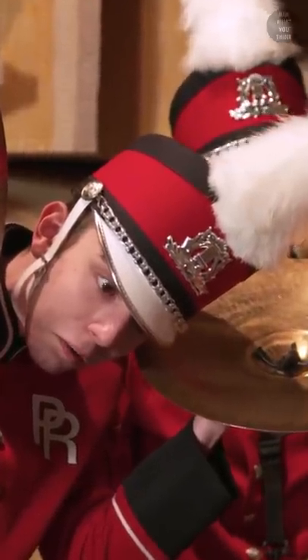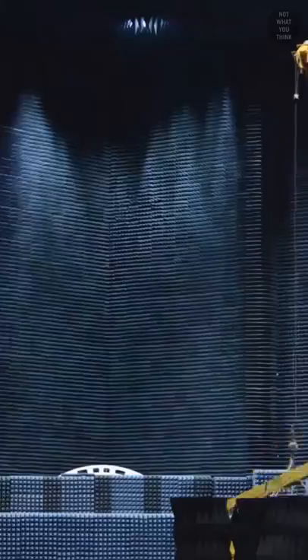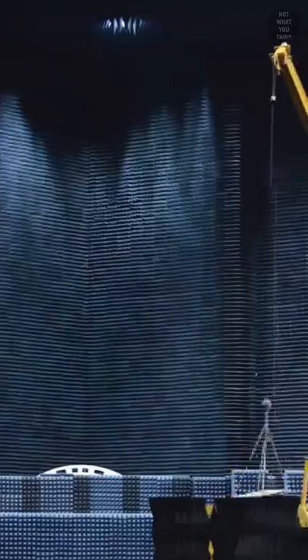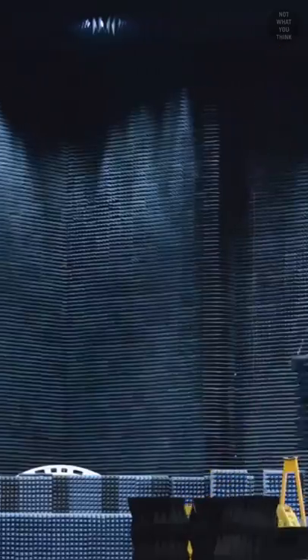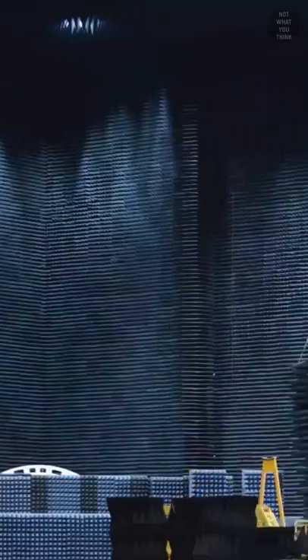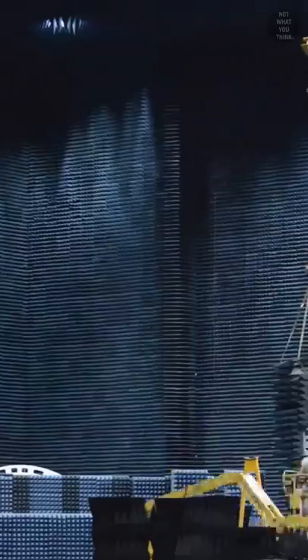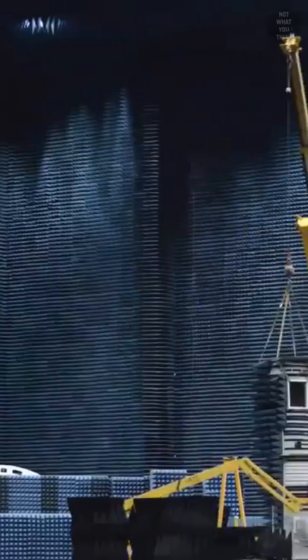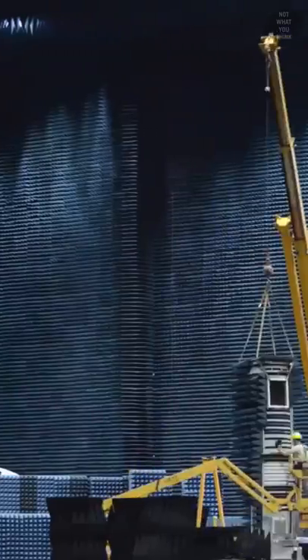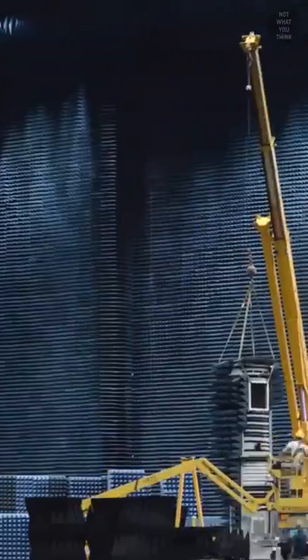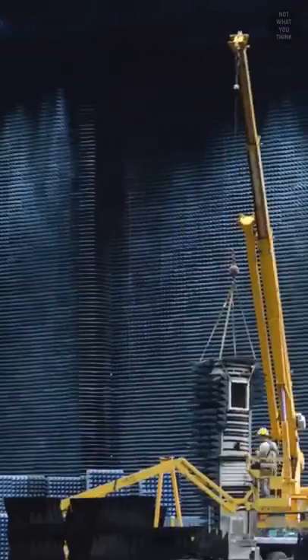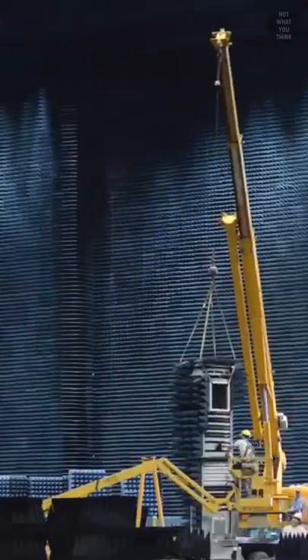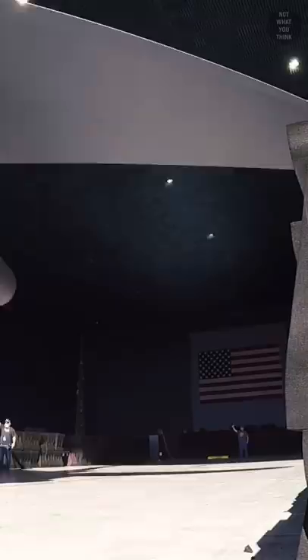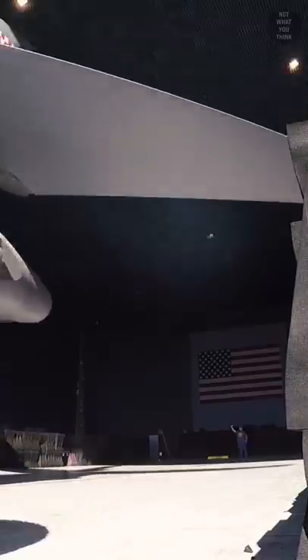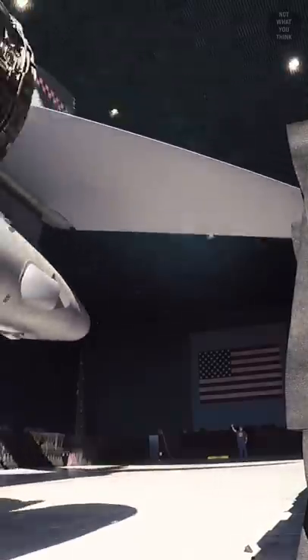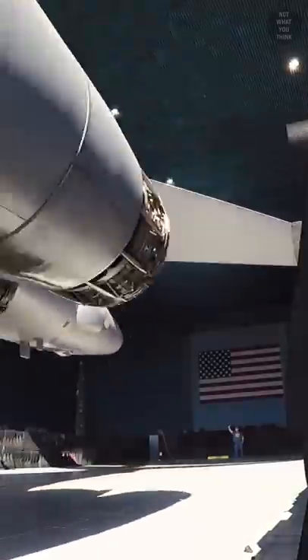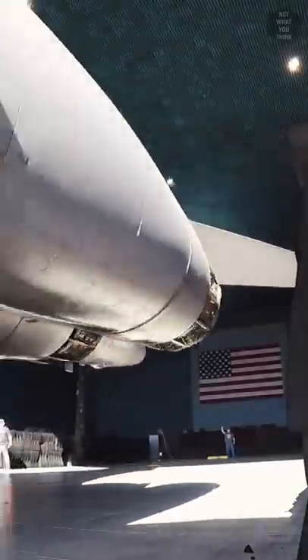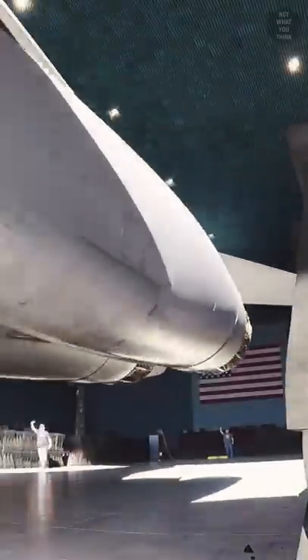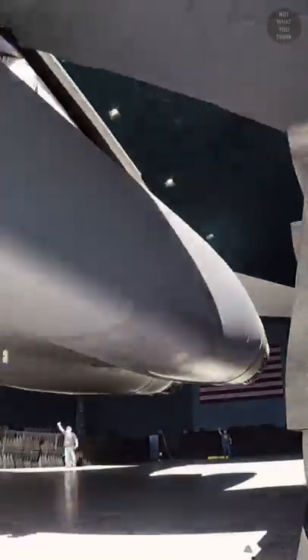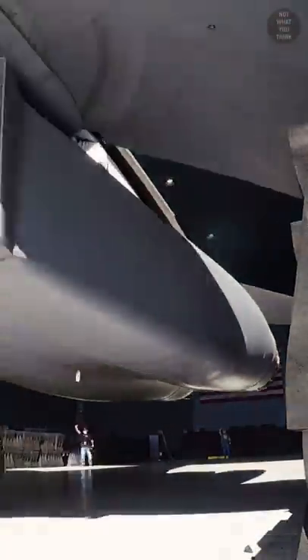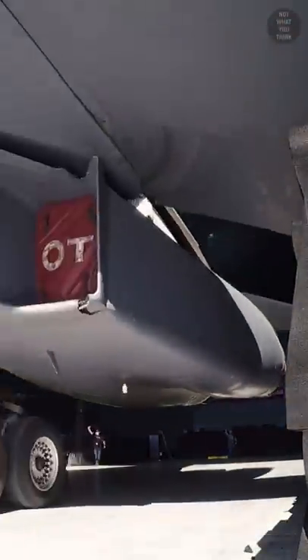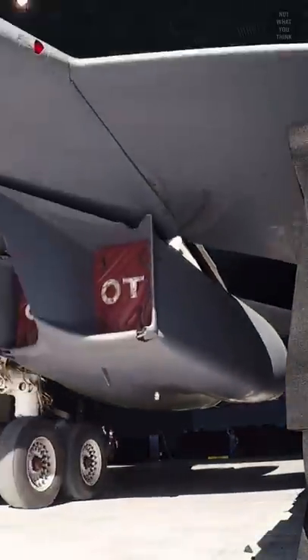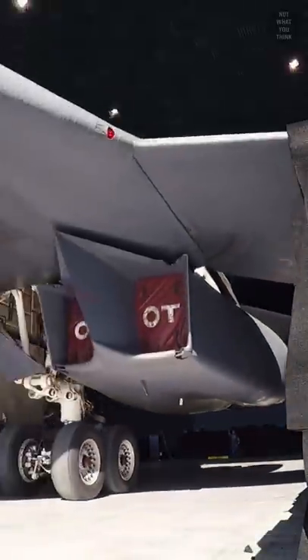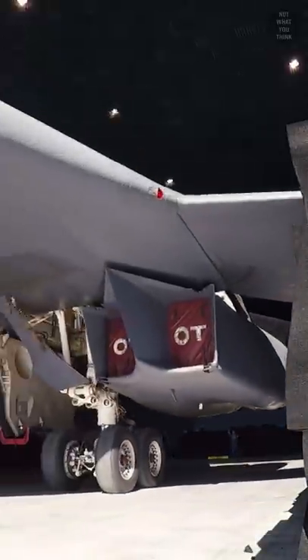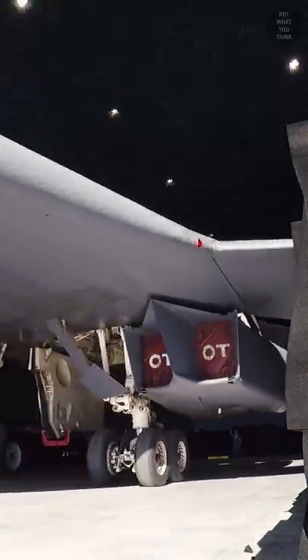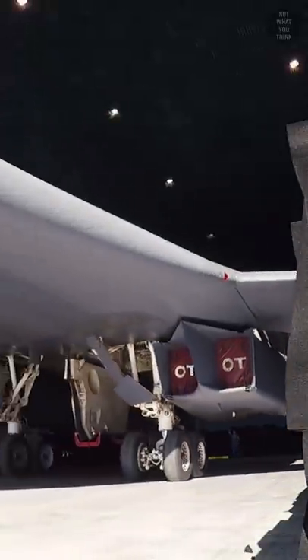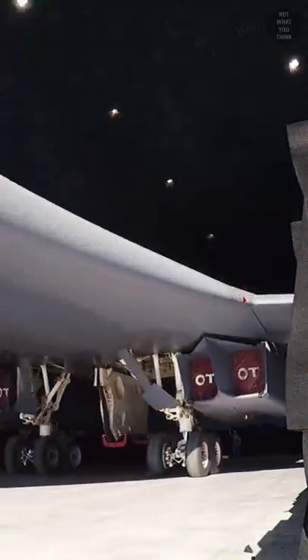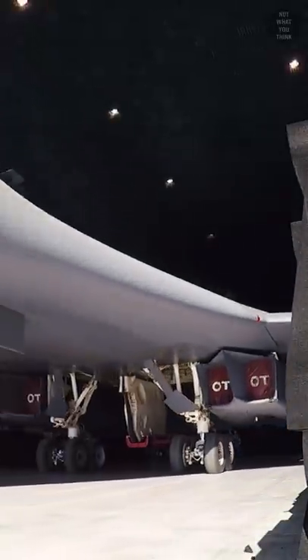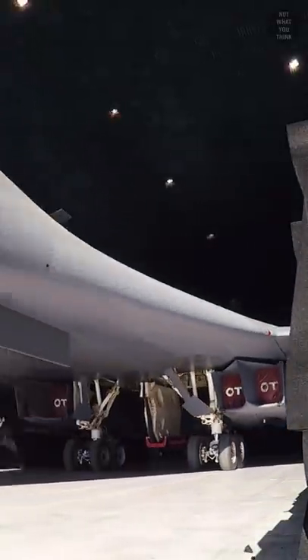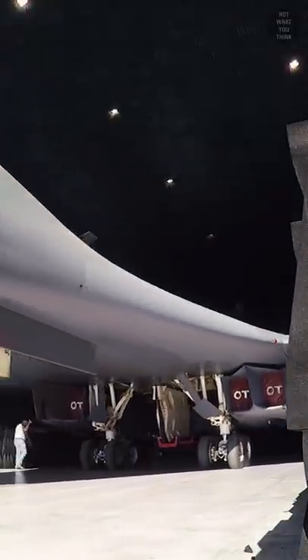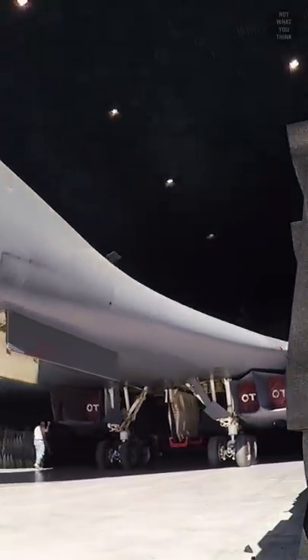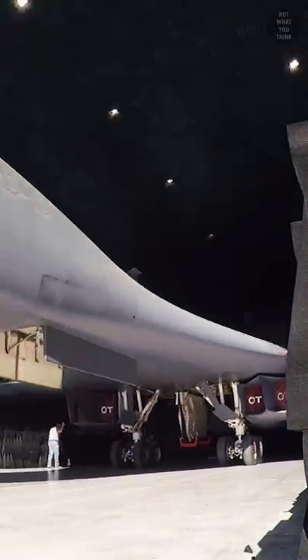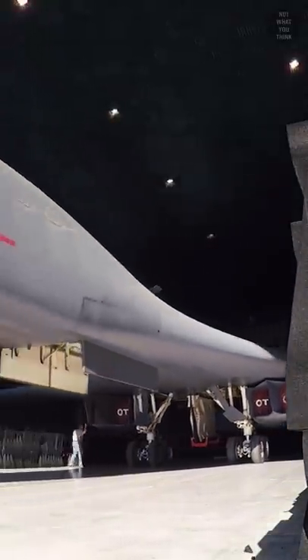The world's largest anechoic chamber is Benefield Anechoic Facility, so large that it can easily fit a B-1 Lancer heavy bomber.